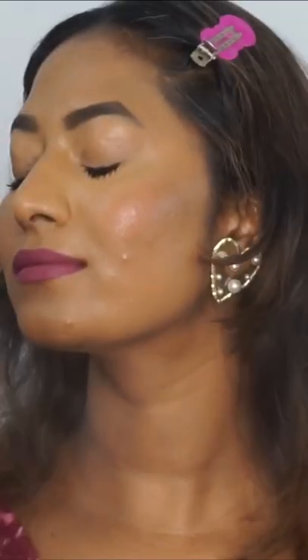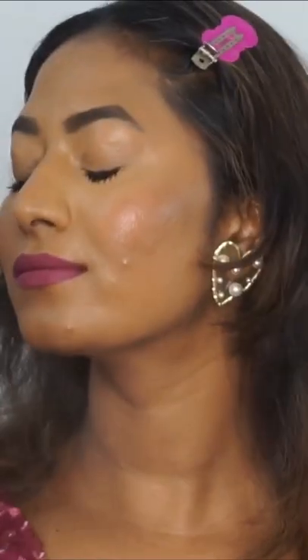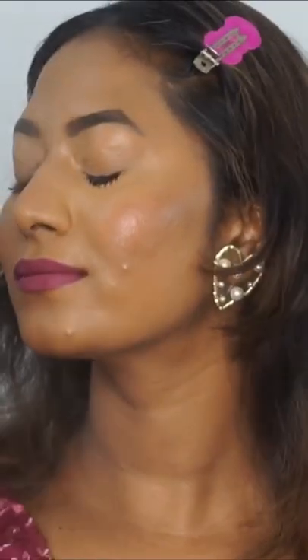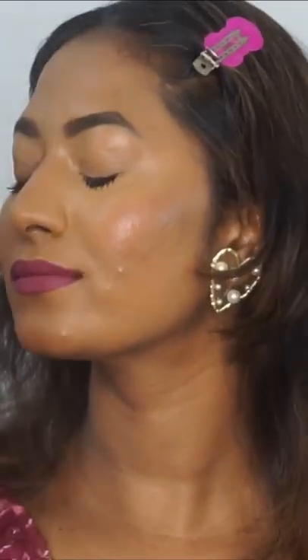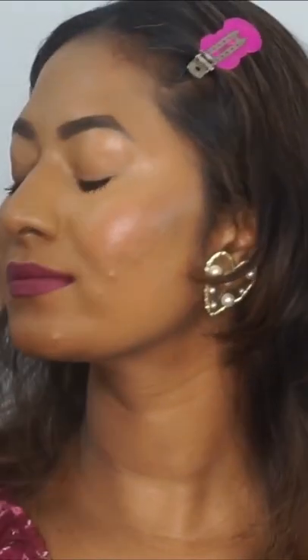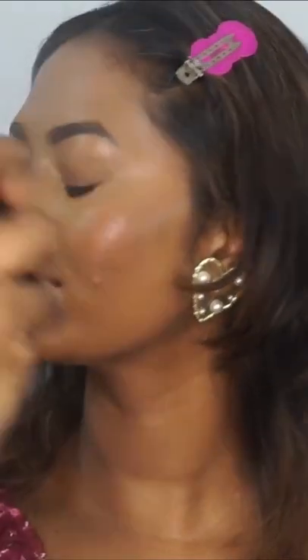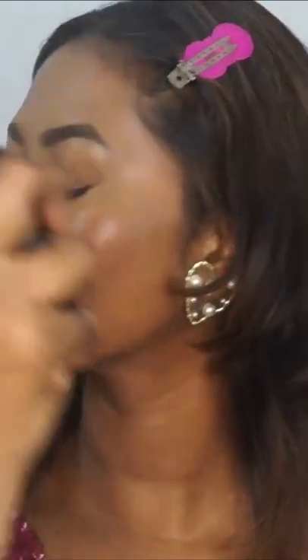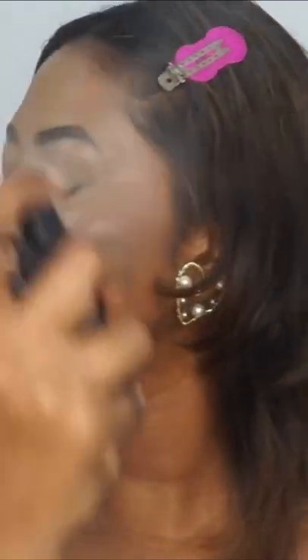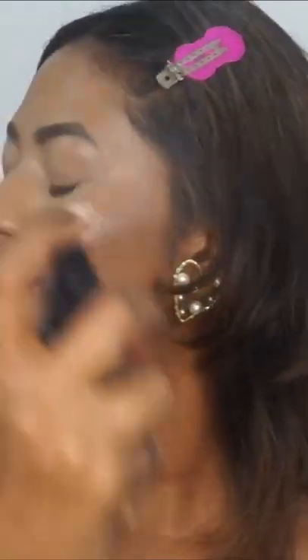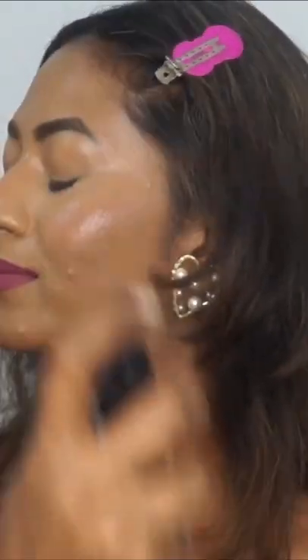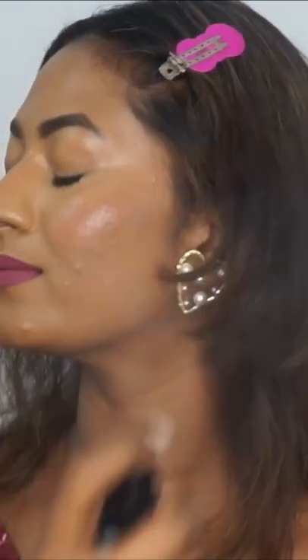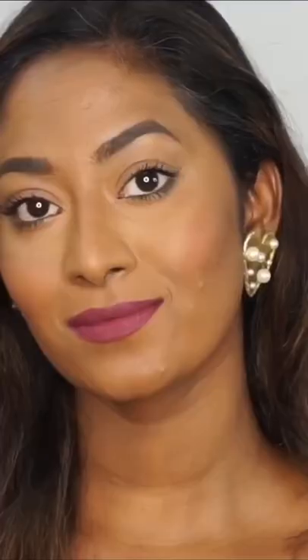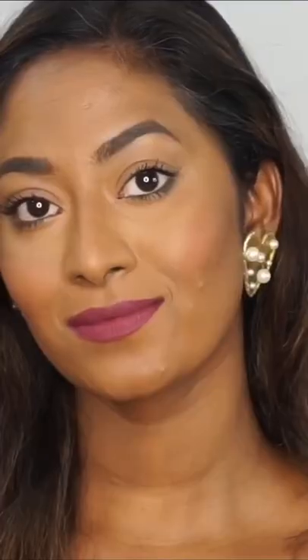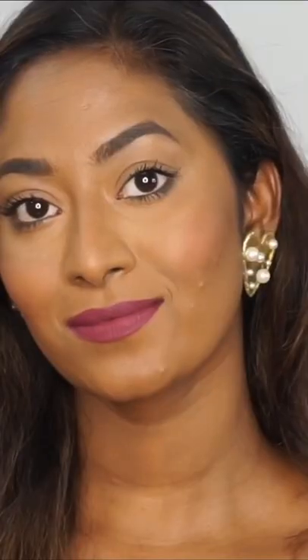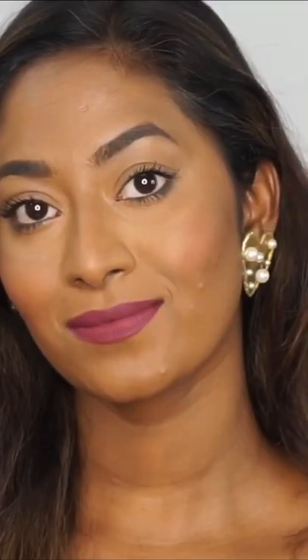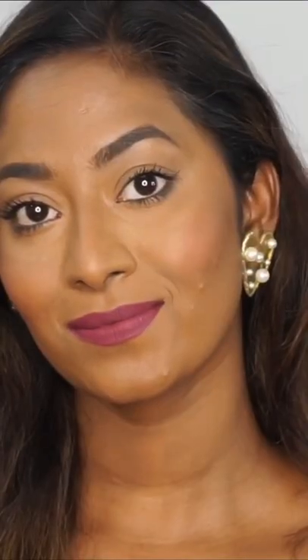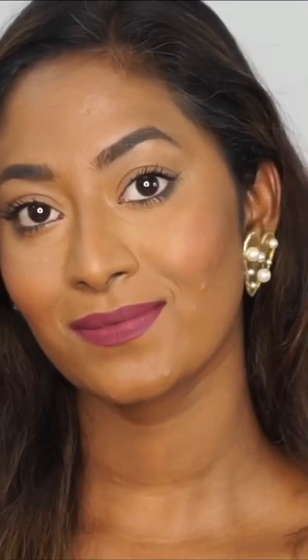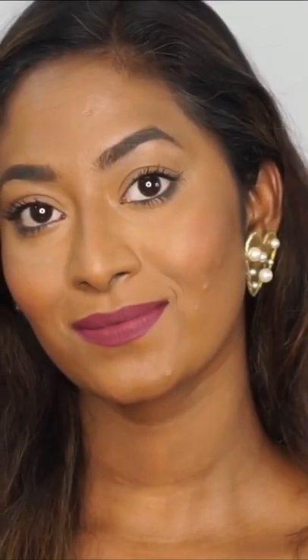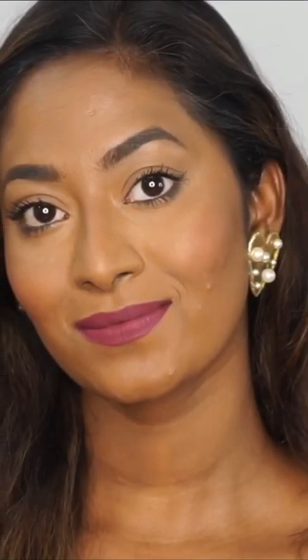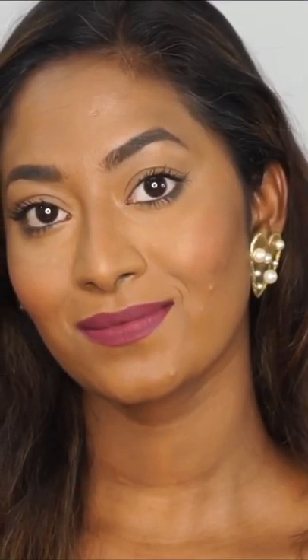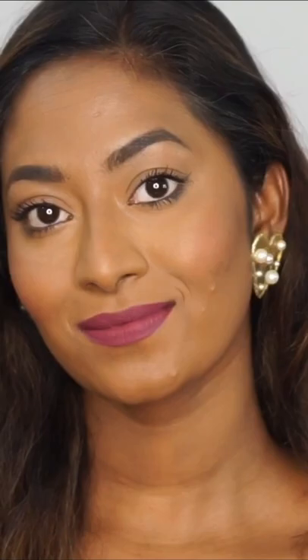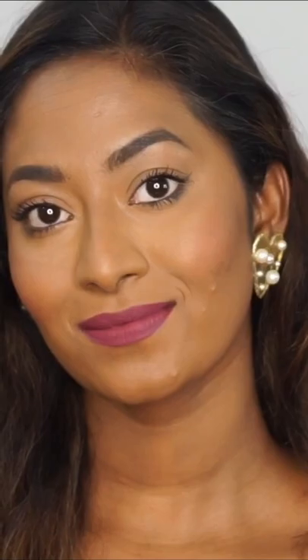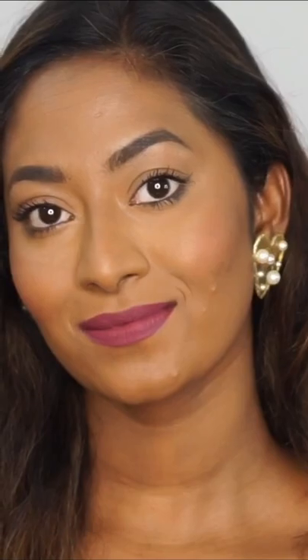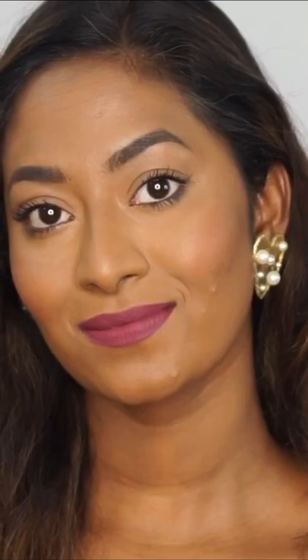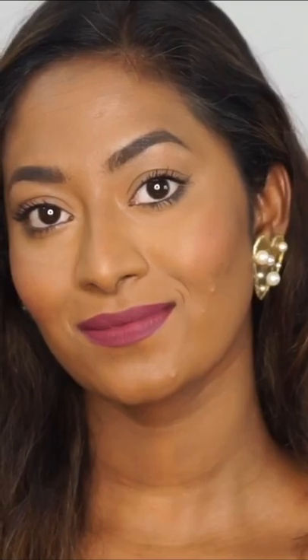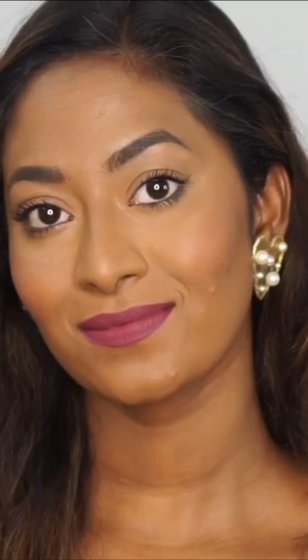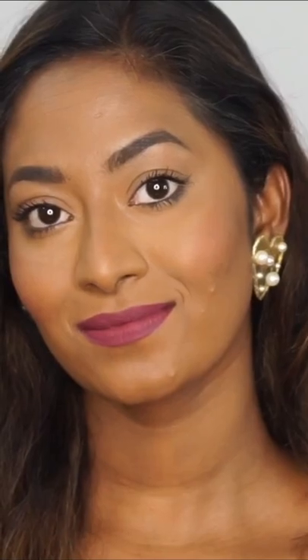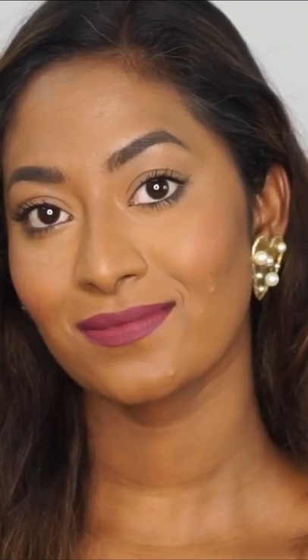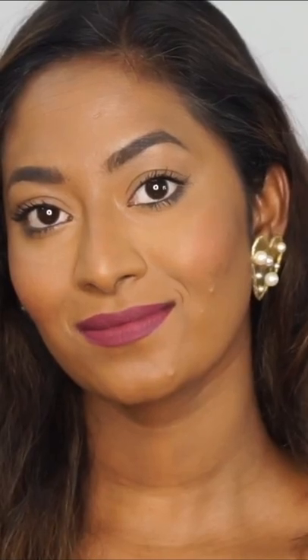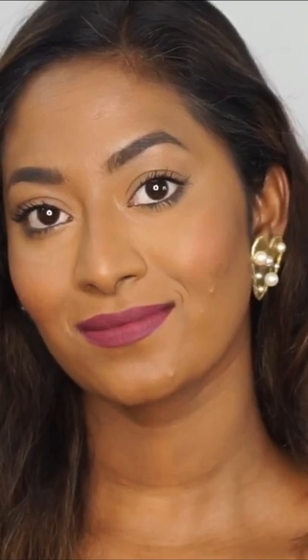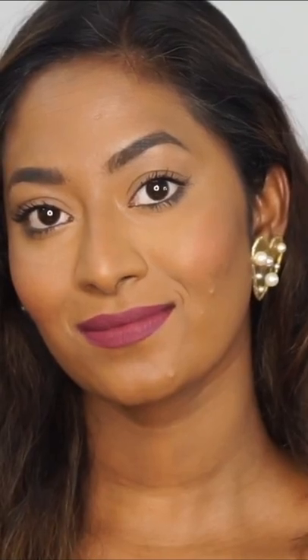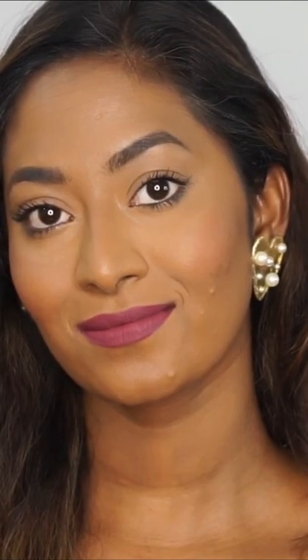Finally, I'm setting all my makeup with a setting spray and tada, here's the complete look in just 5 minutes.